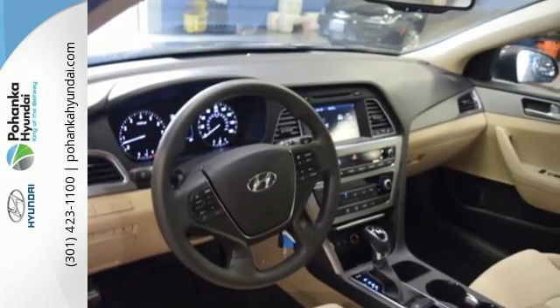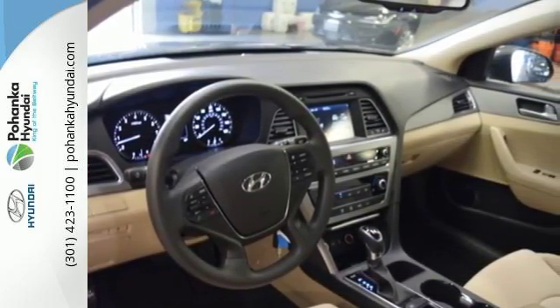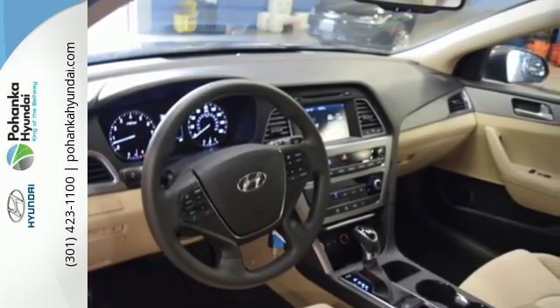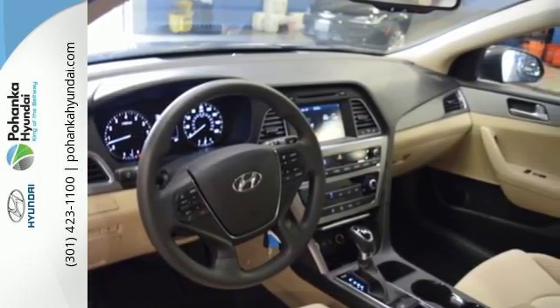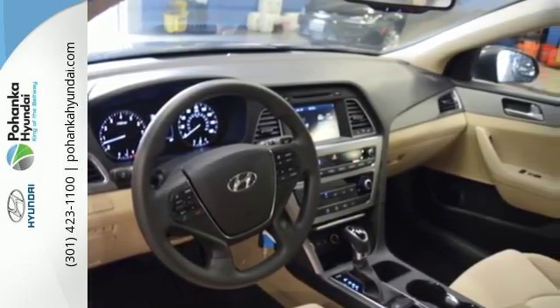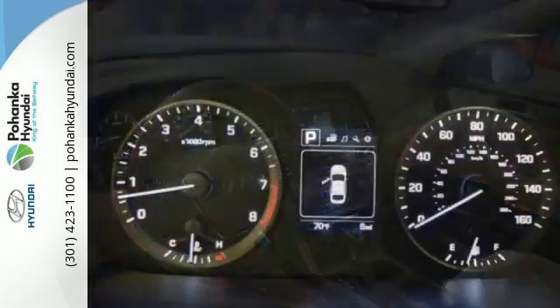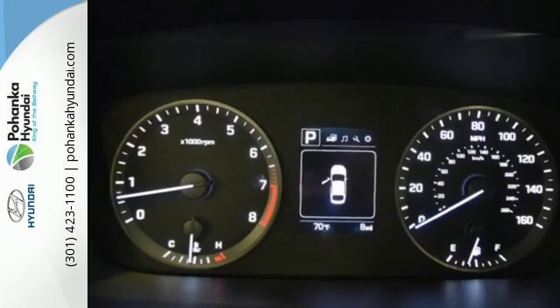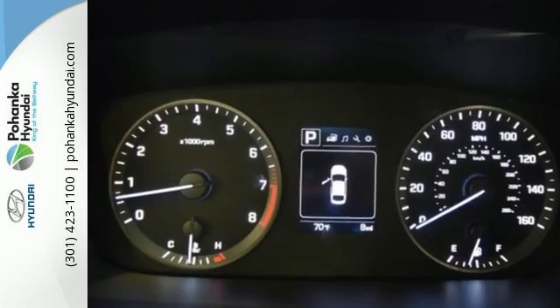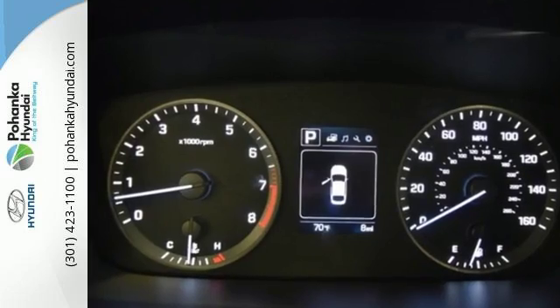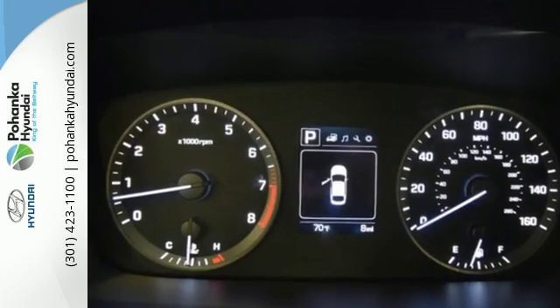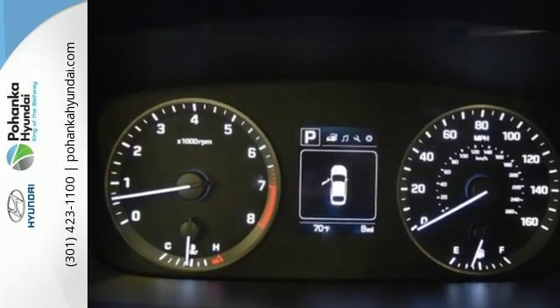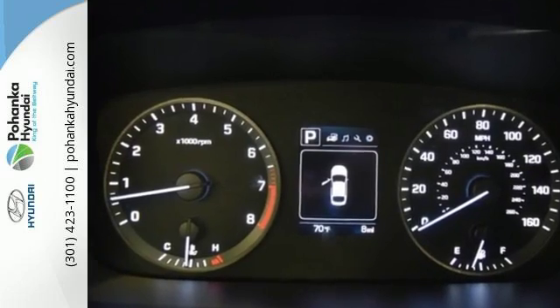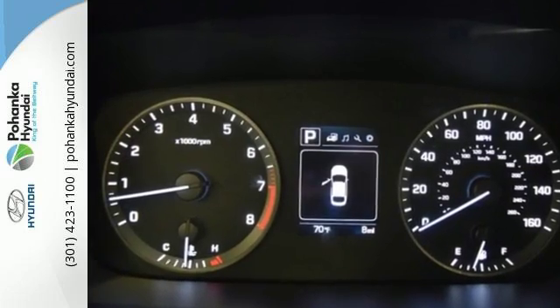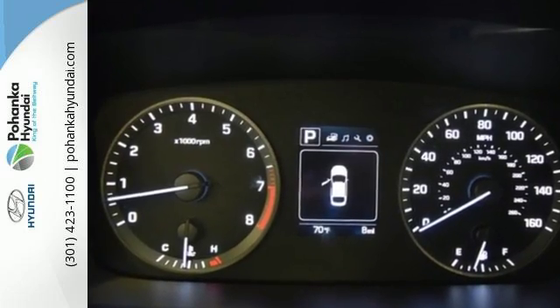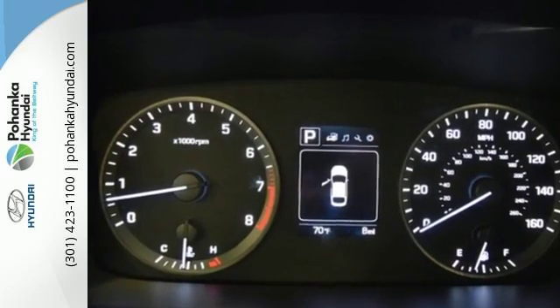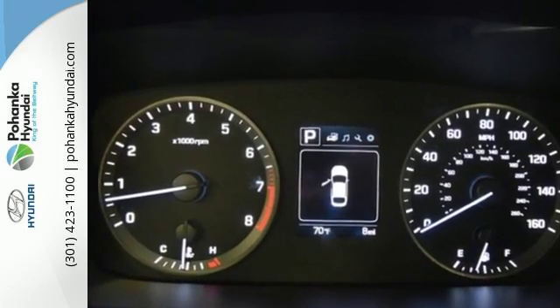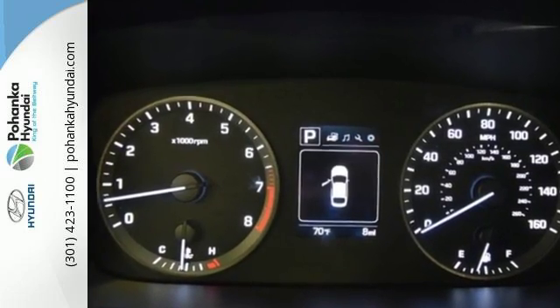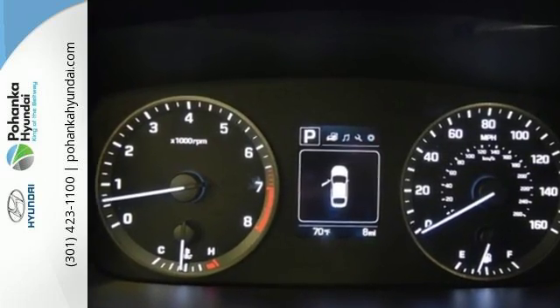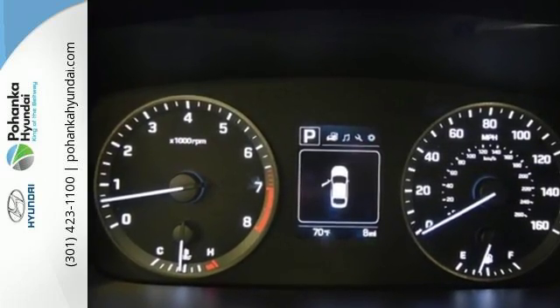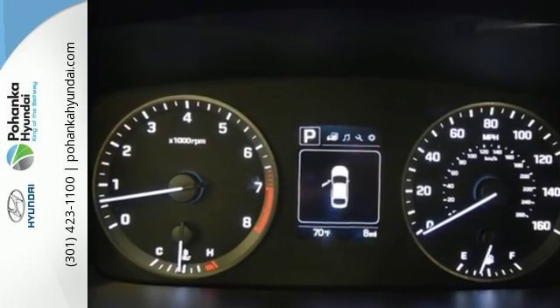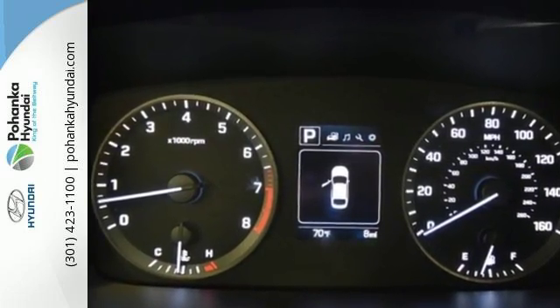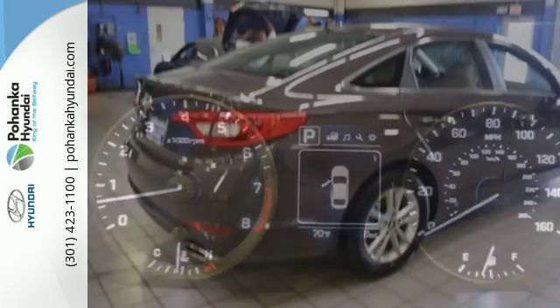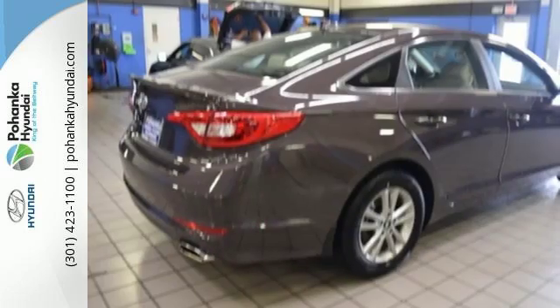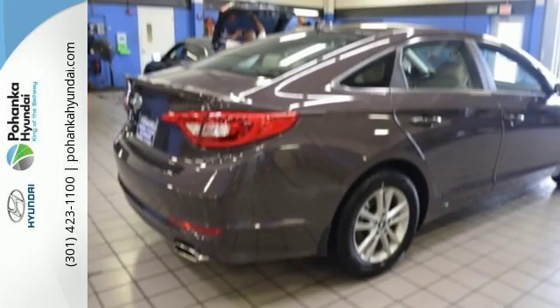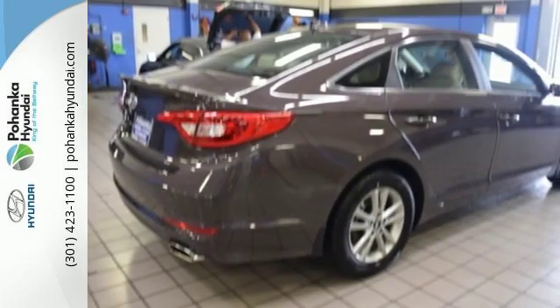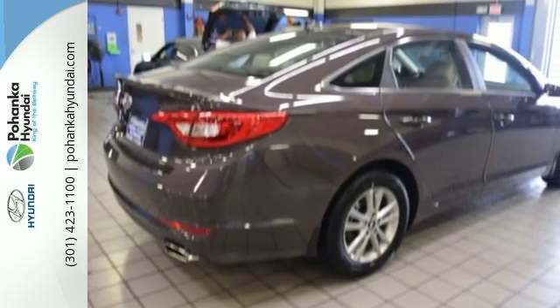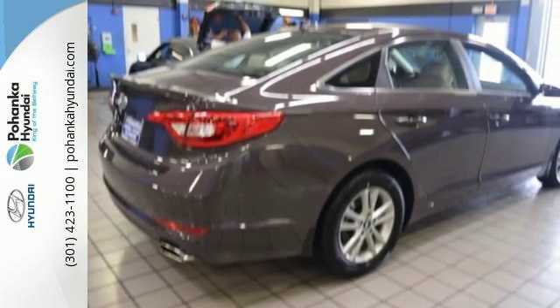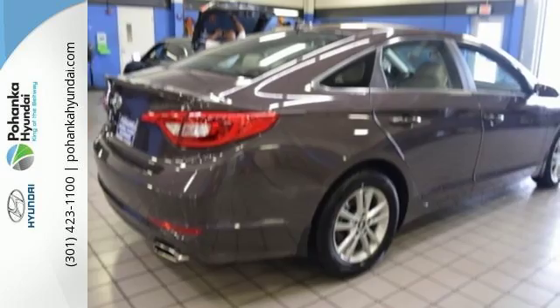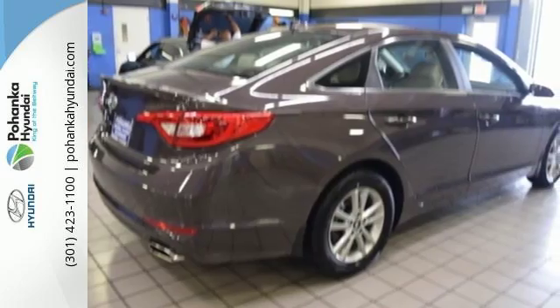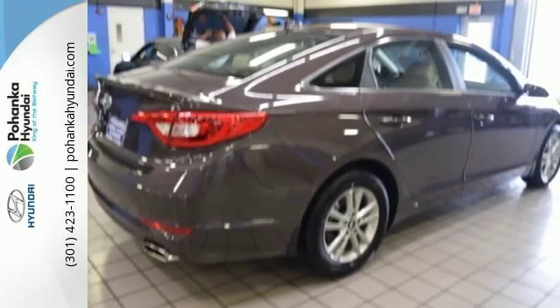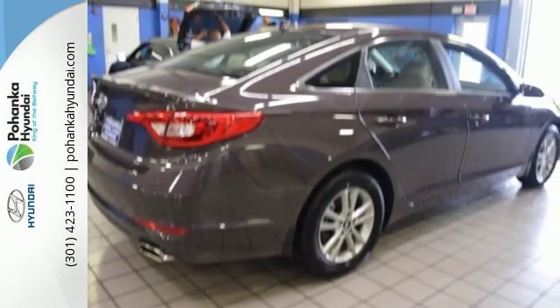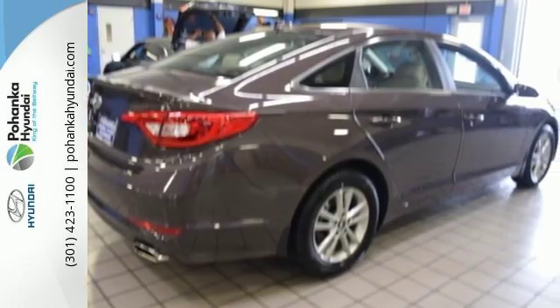The choice is evident. When fascination becomes desire, you become a Hyundai Sonata driver. Come in for a test drive today.